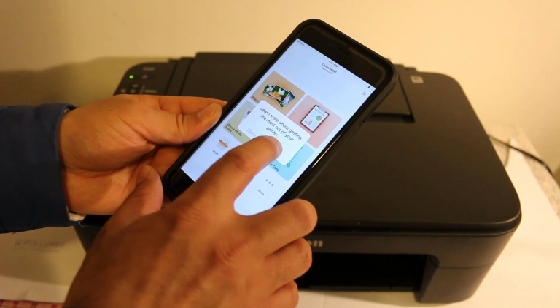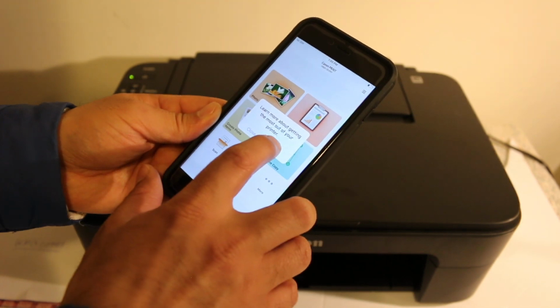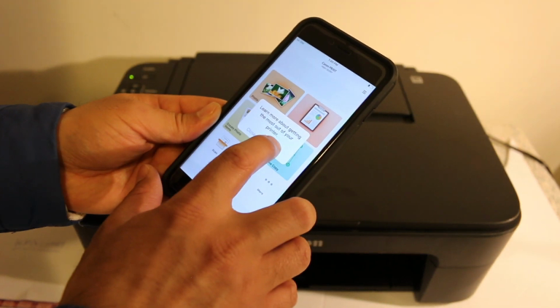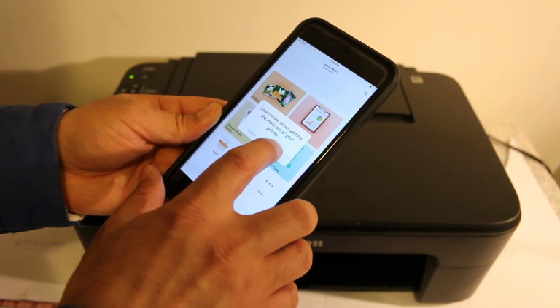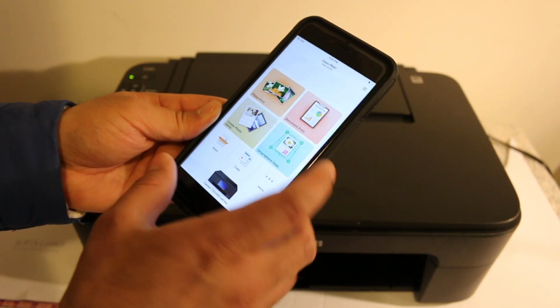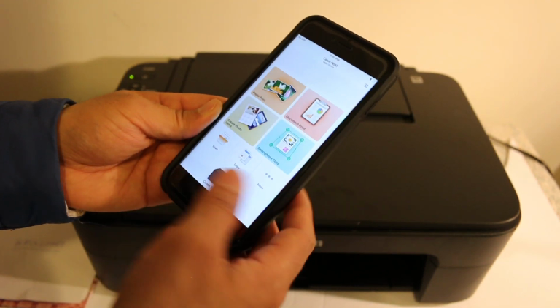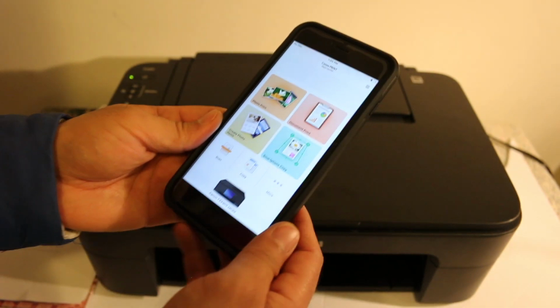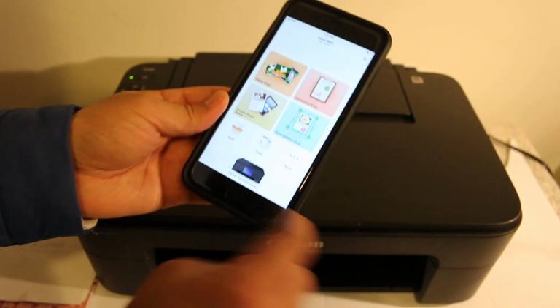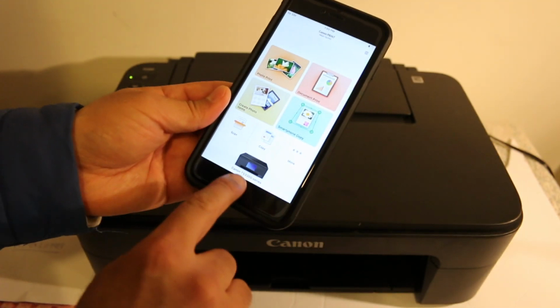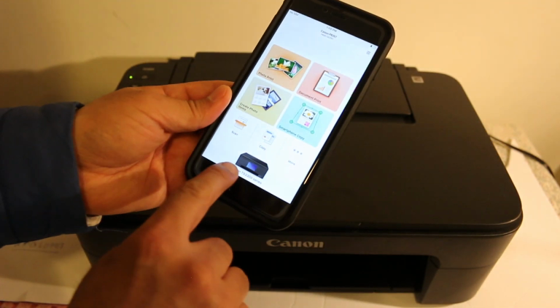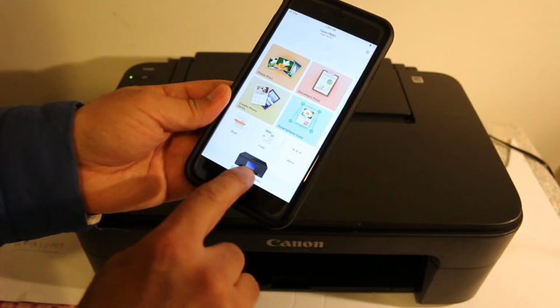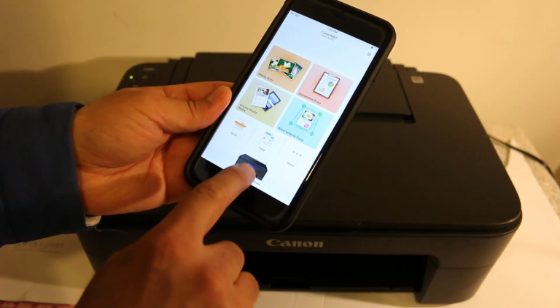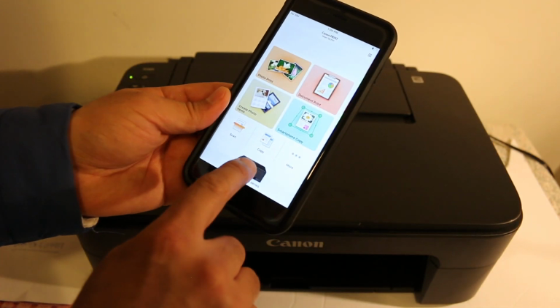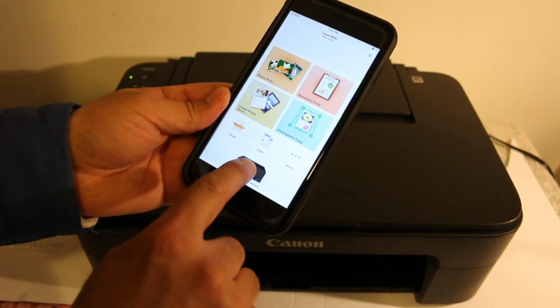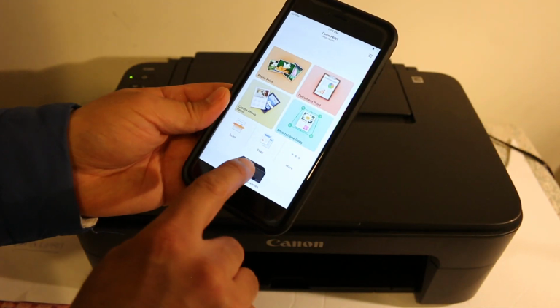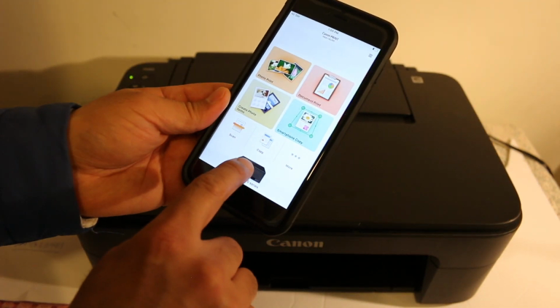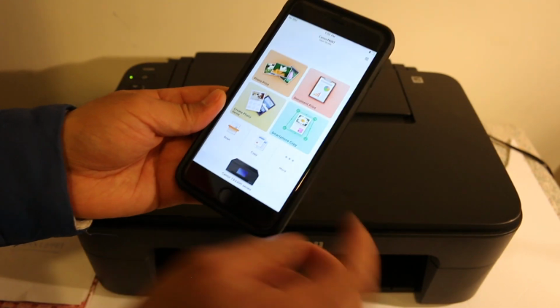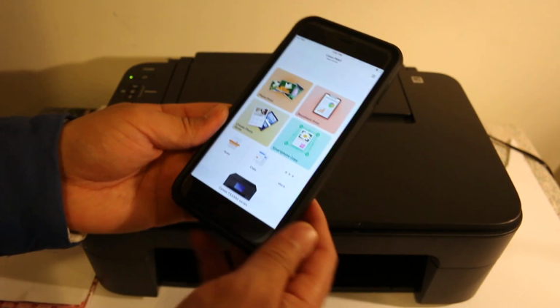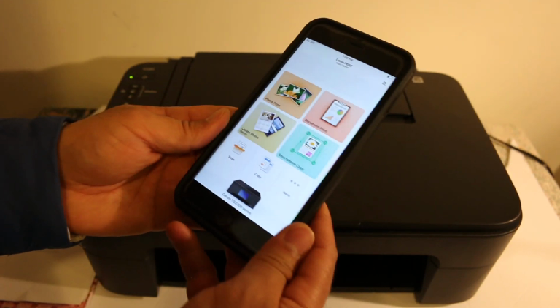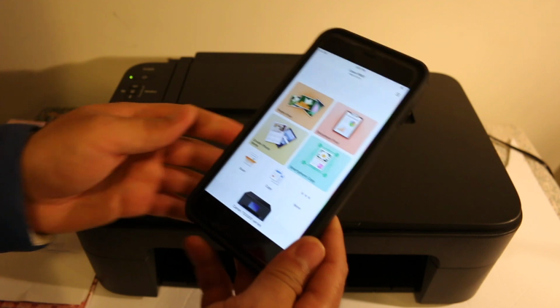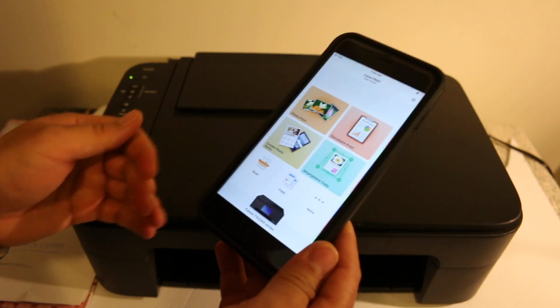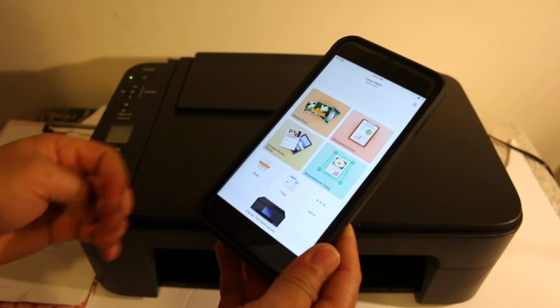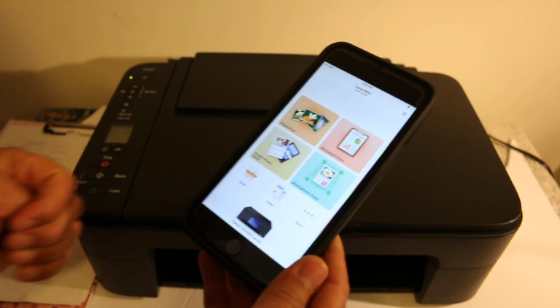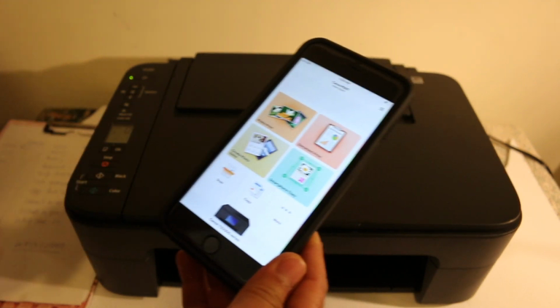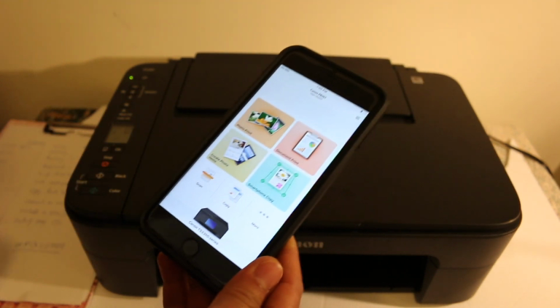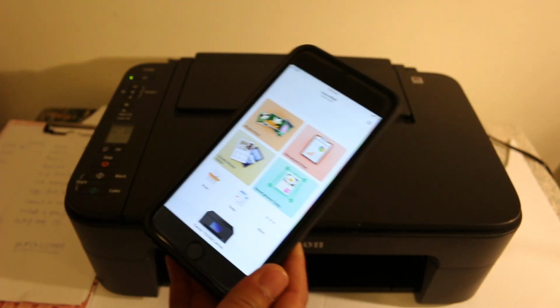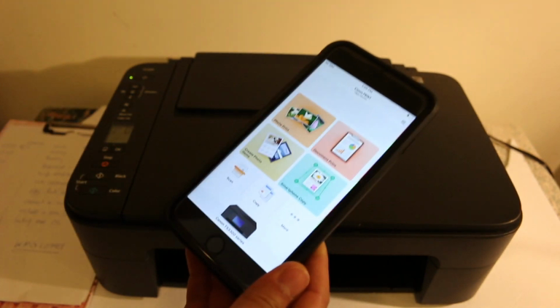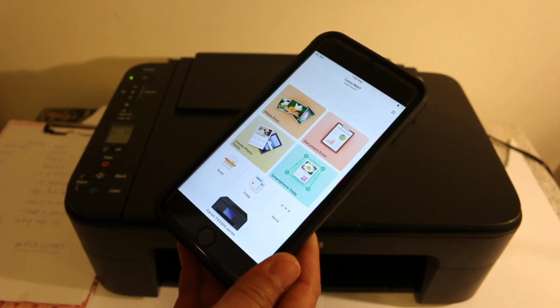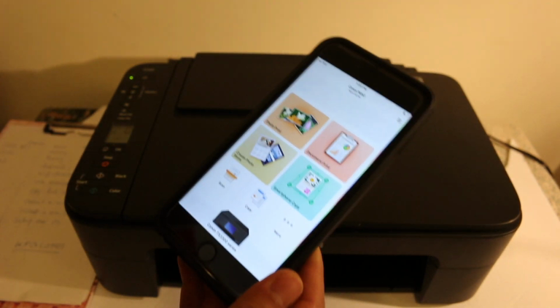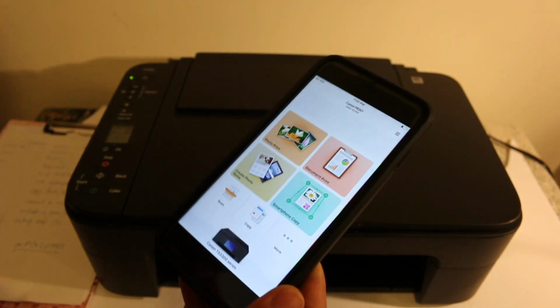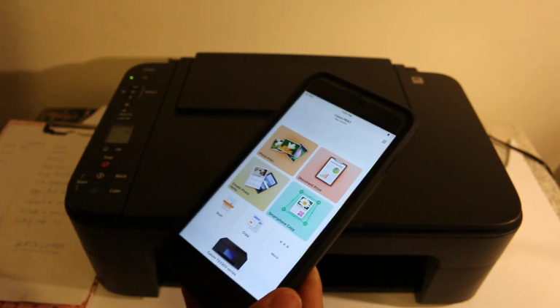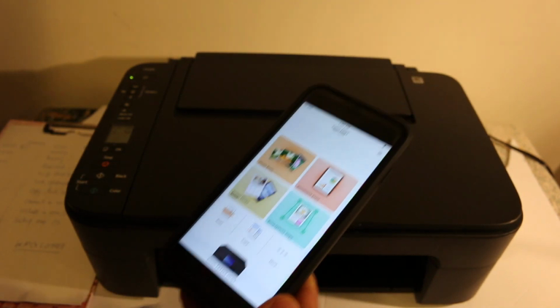Click OK and you will see the name of the printer is now available. We can now do wireless printing and scanning.